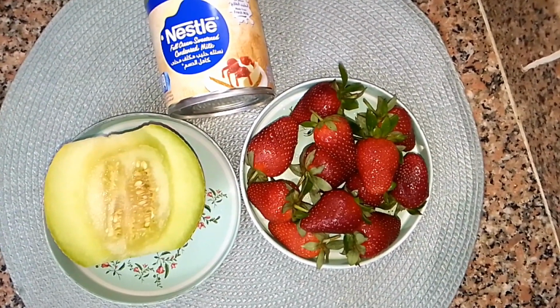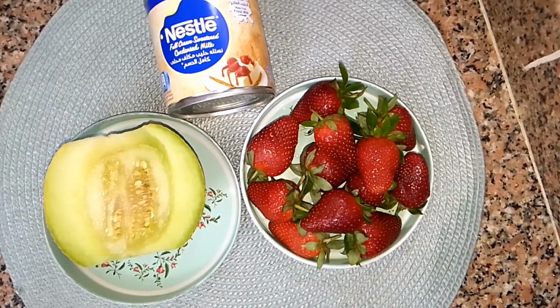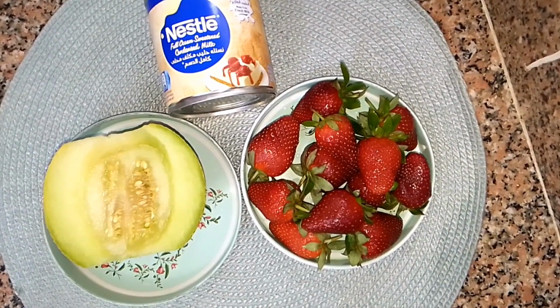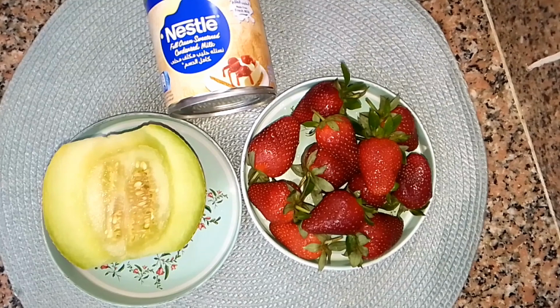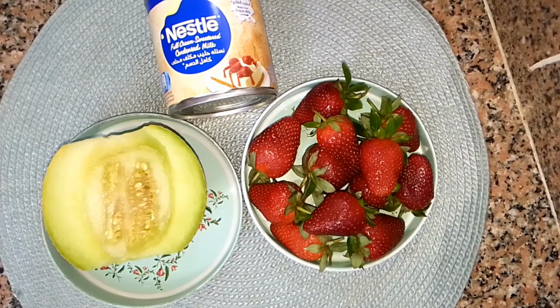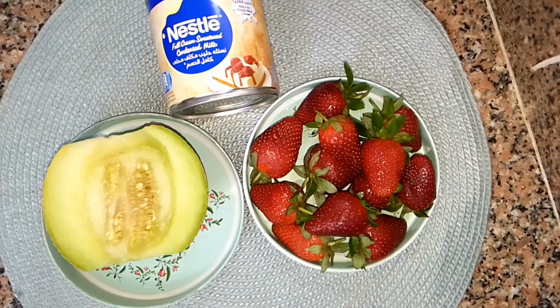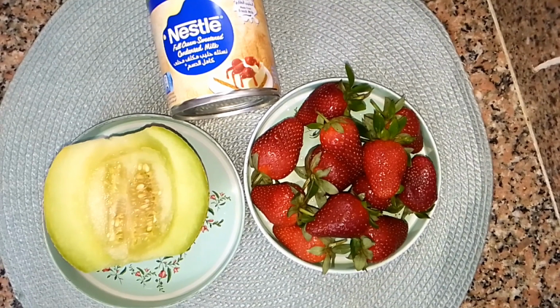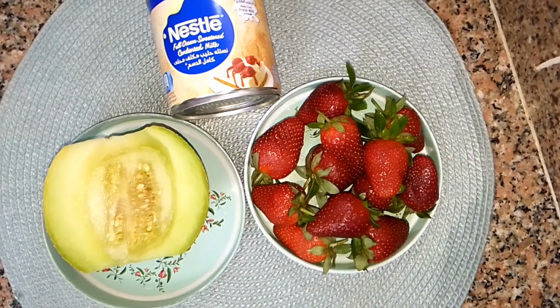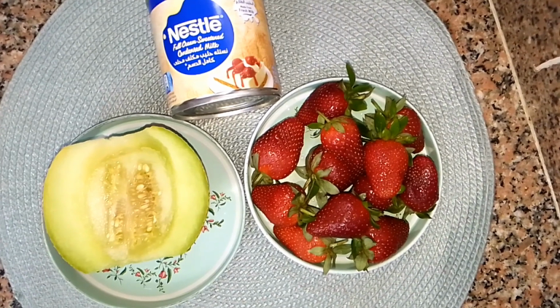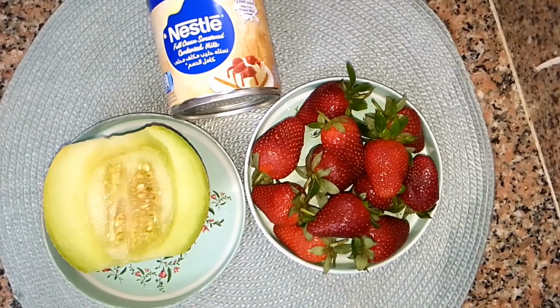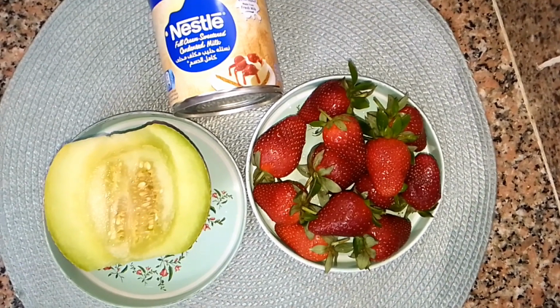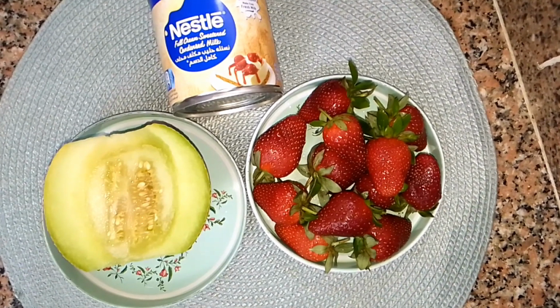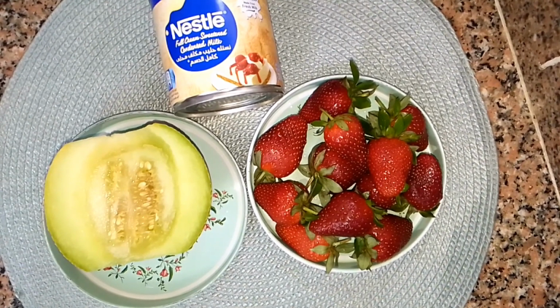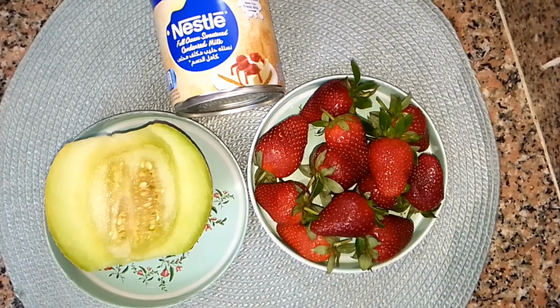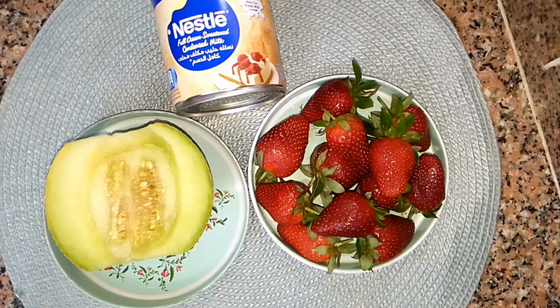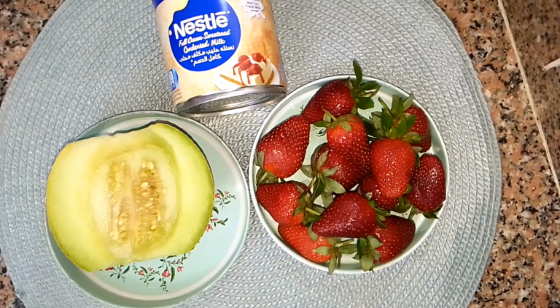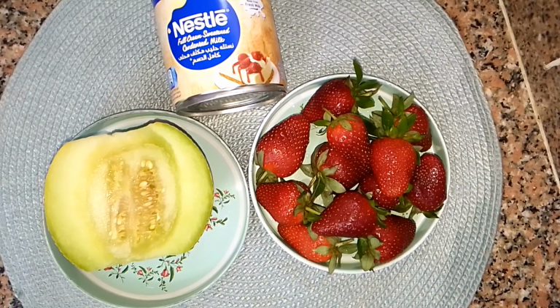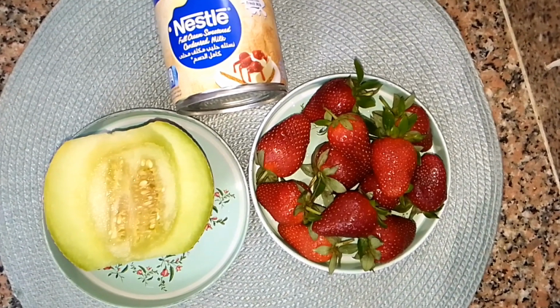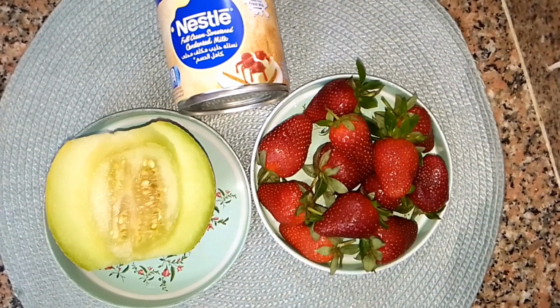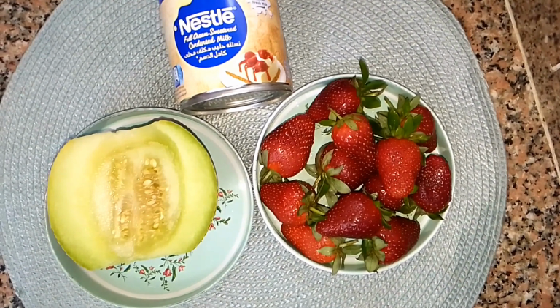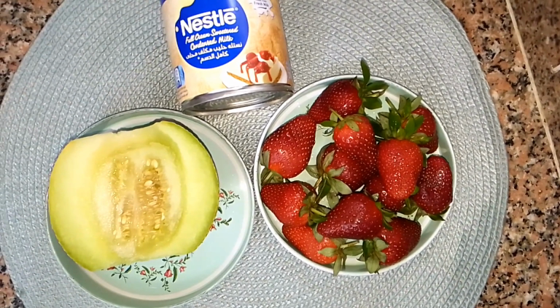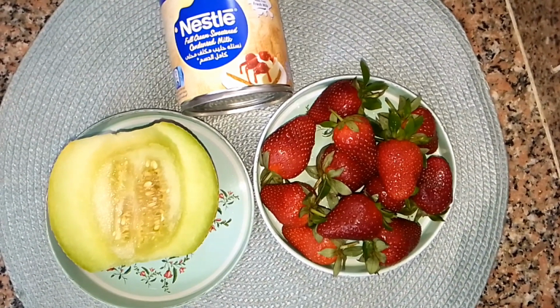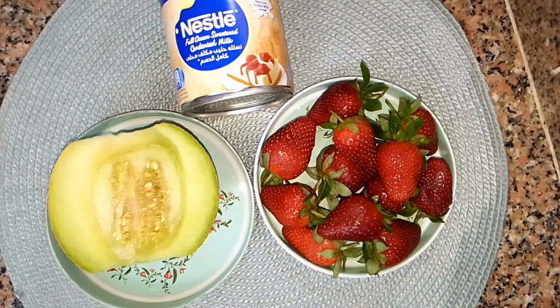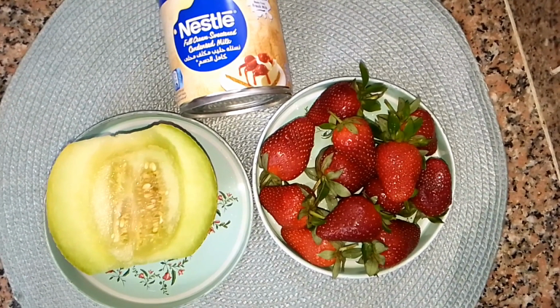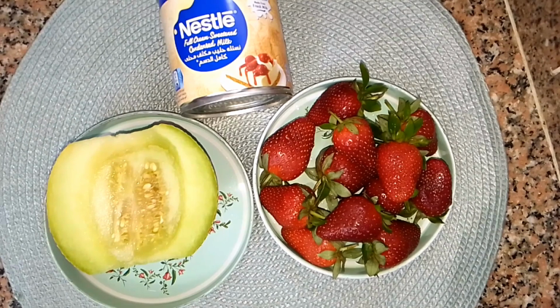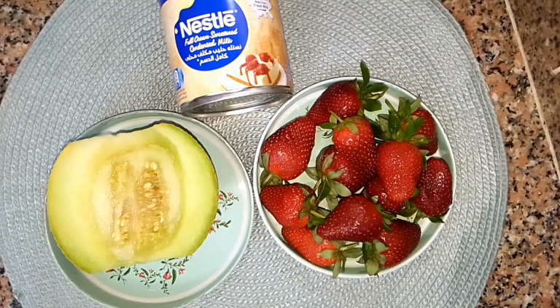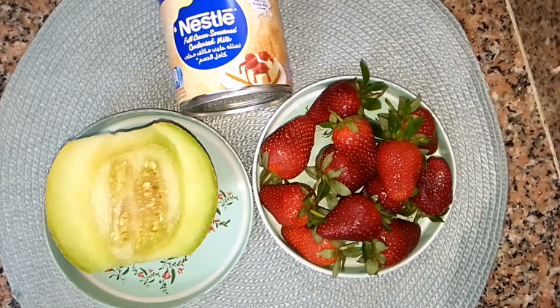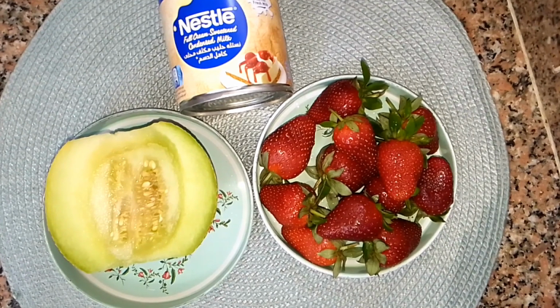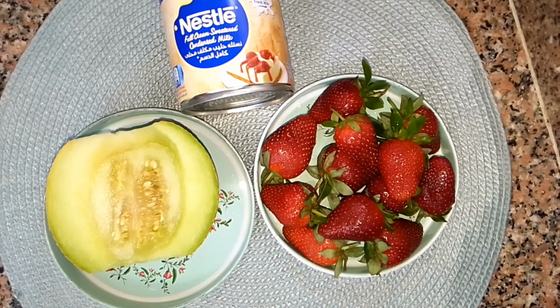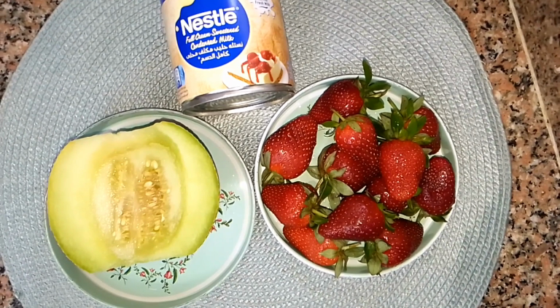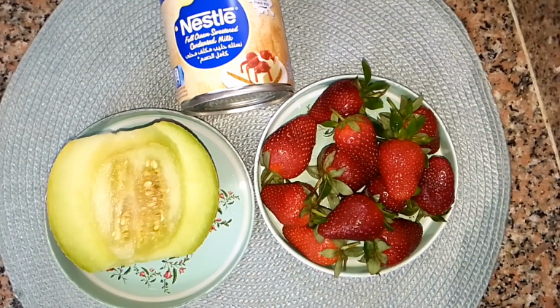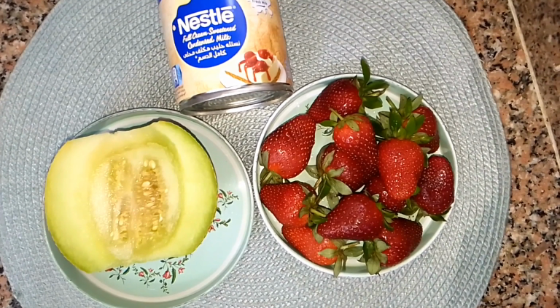For this recipe I'm making use of only three ingredients: honeydew melon, strawberry, and condensed milk. I'll go ahead and cut them into small pieces.